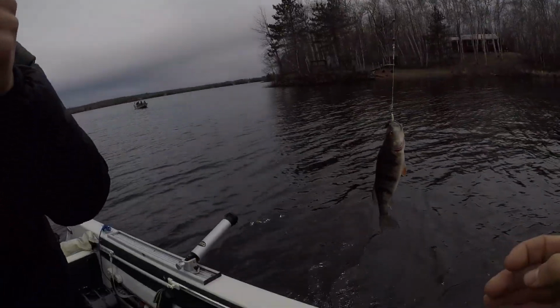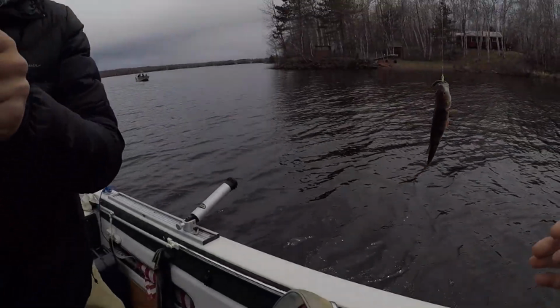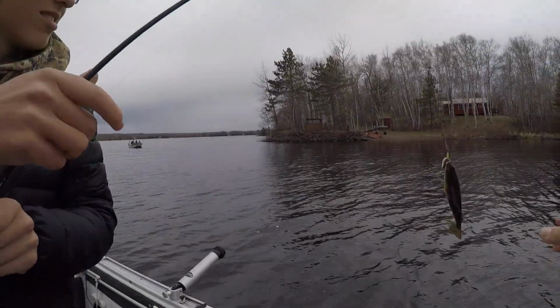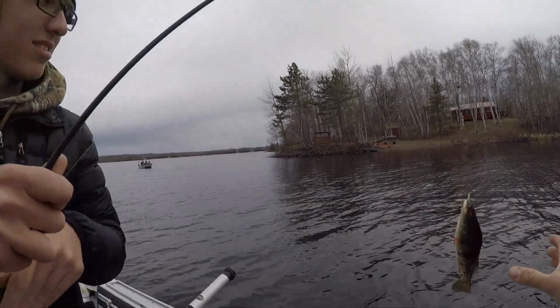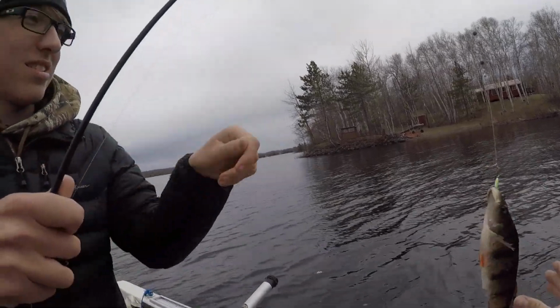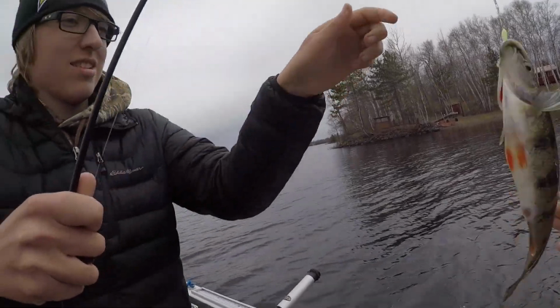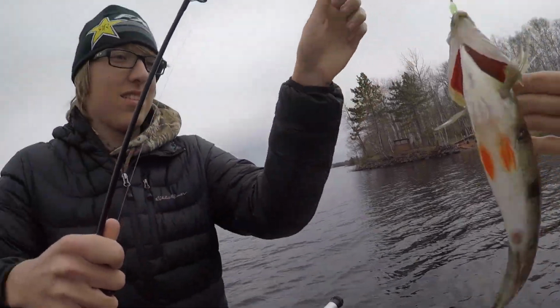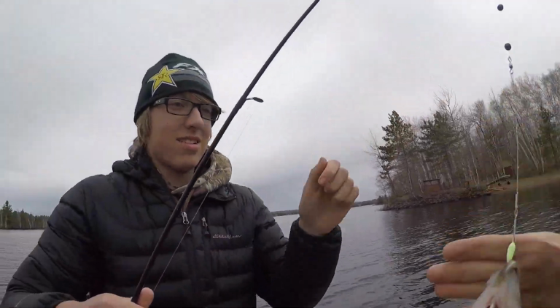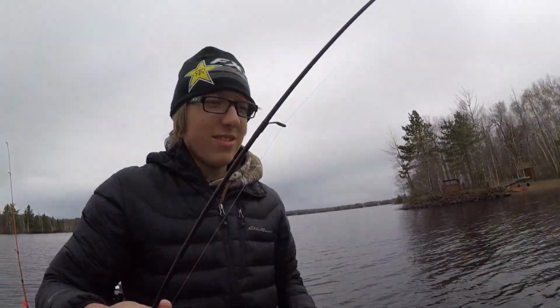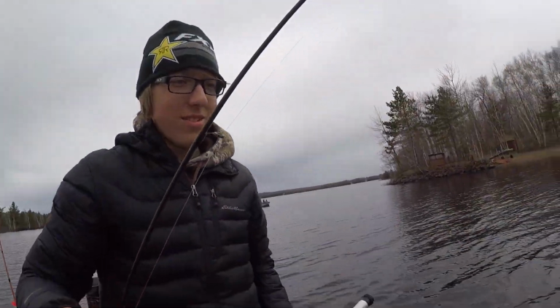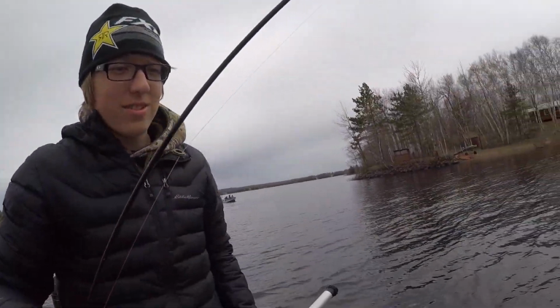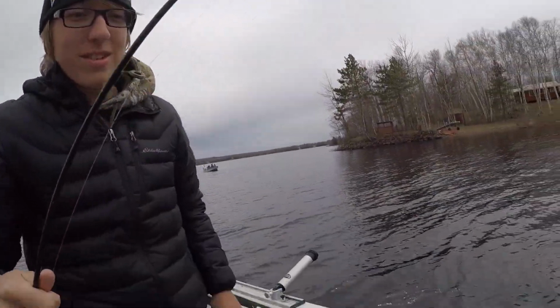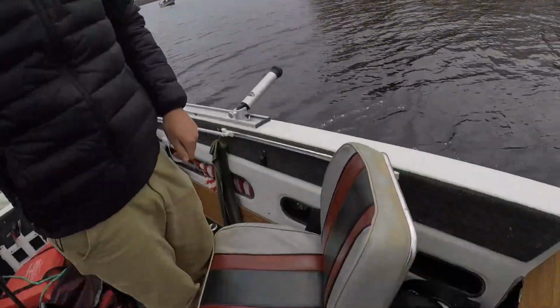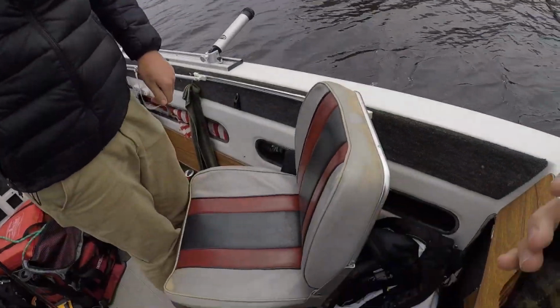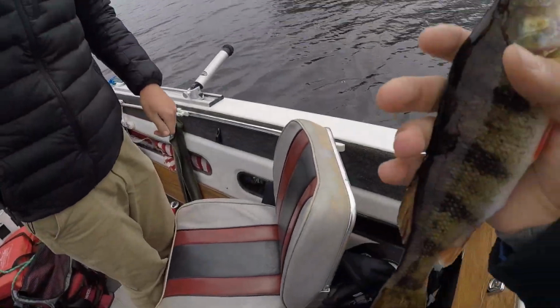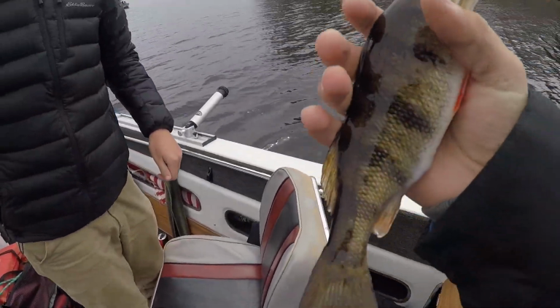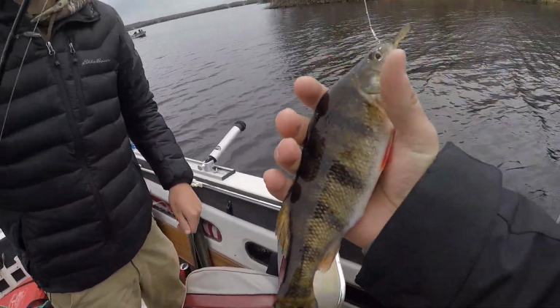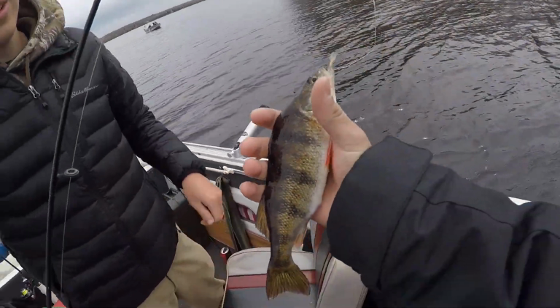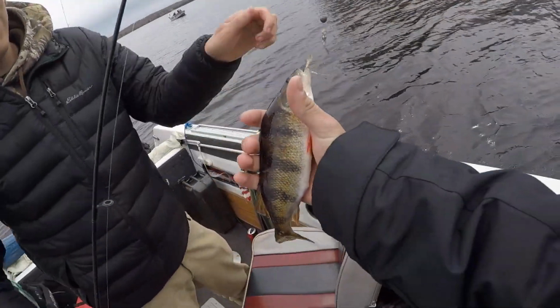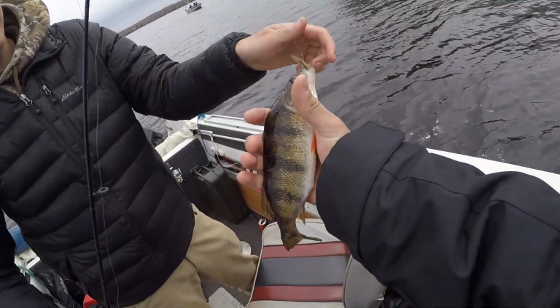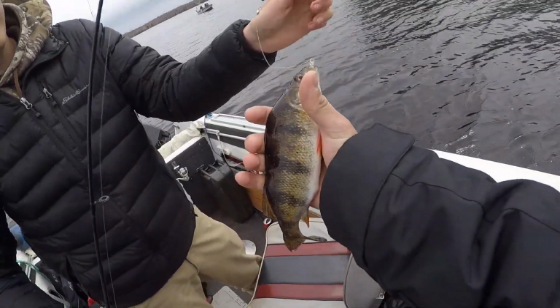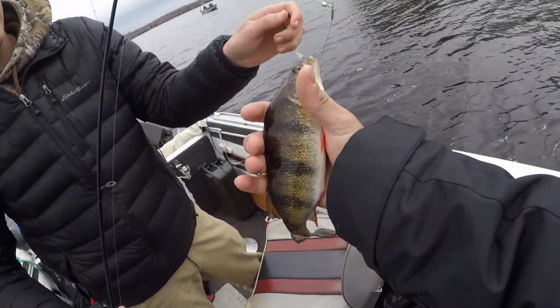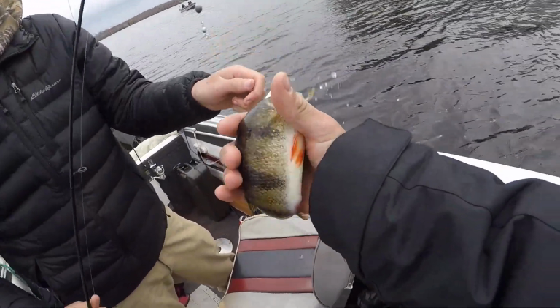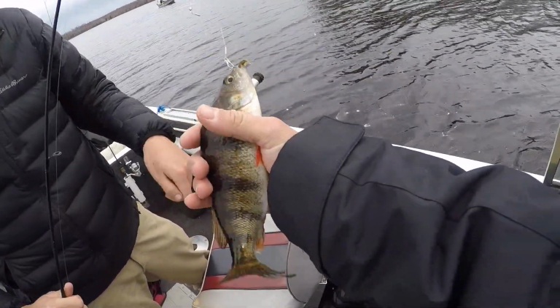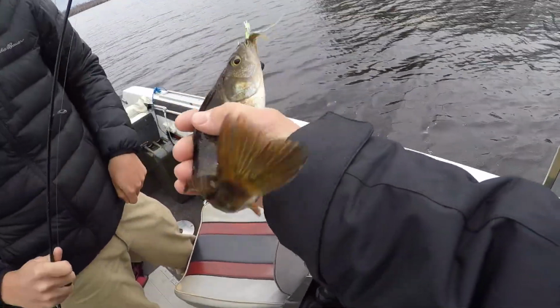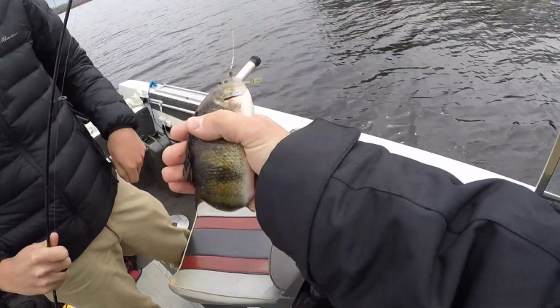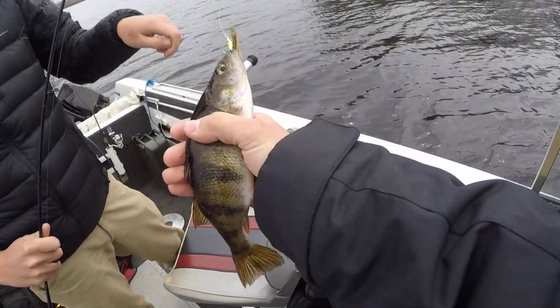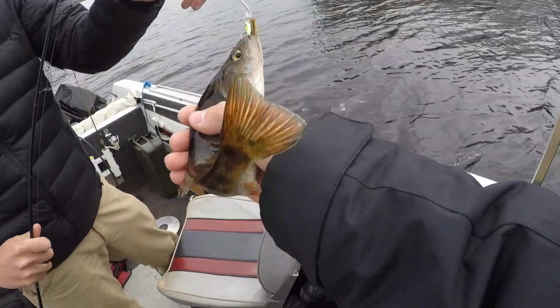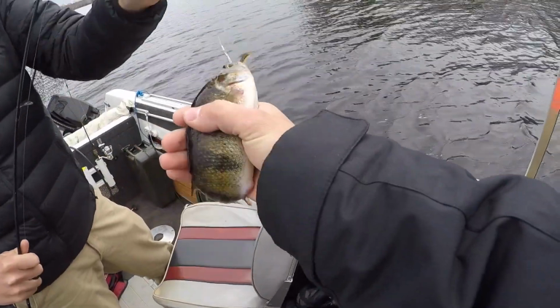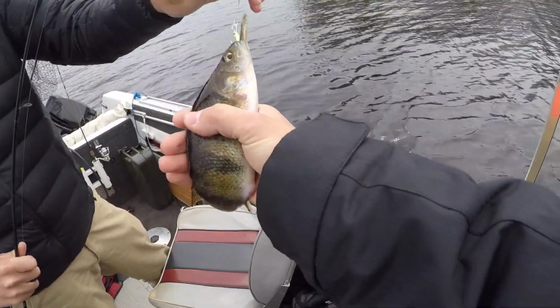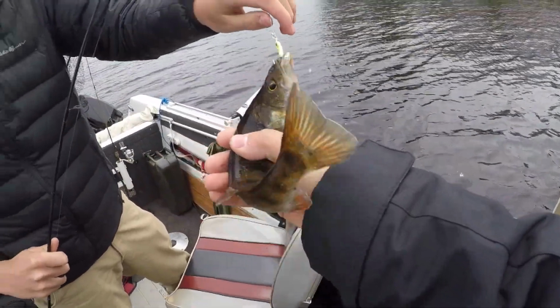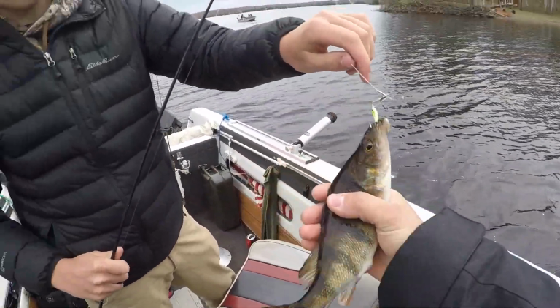Look at that massive perch. Nolan! Huge perch. Nice job, bud.